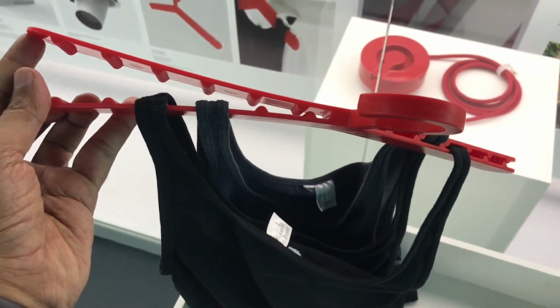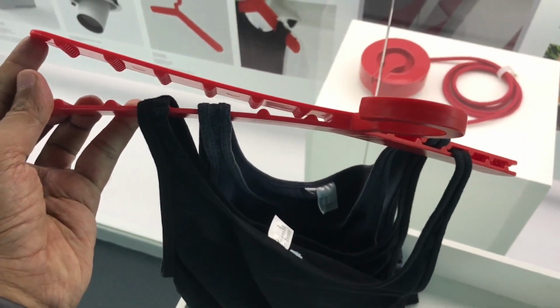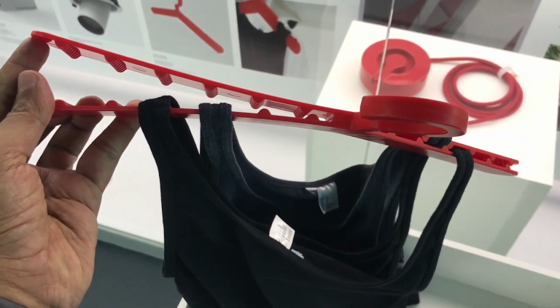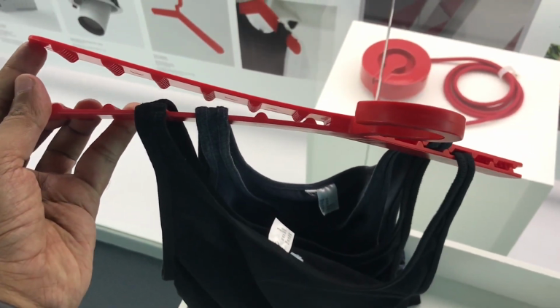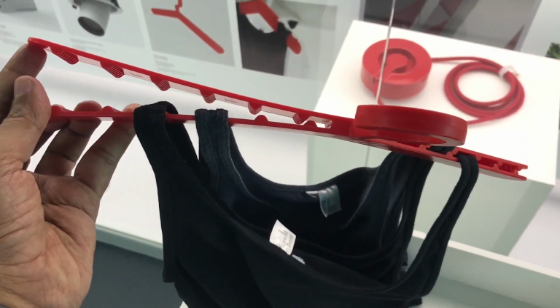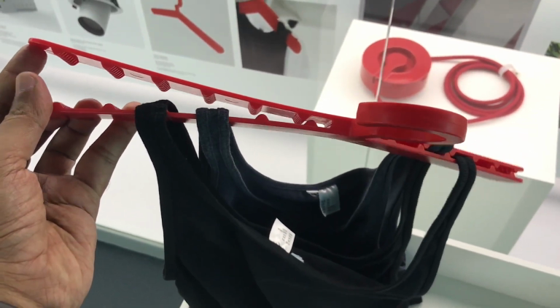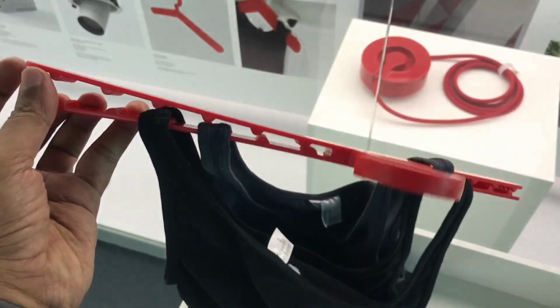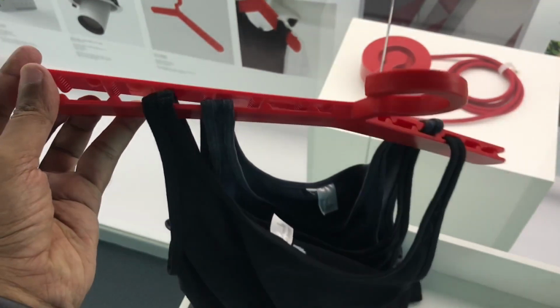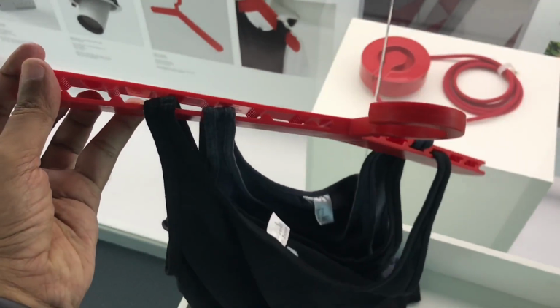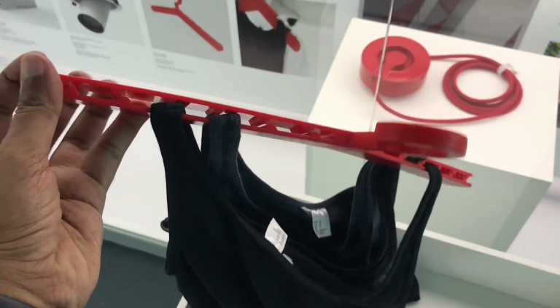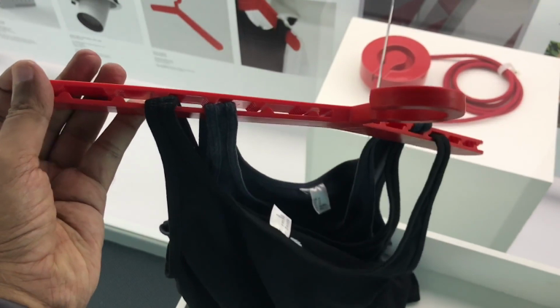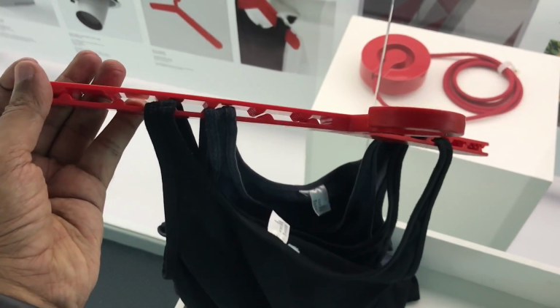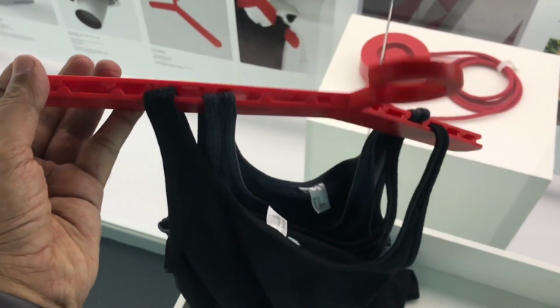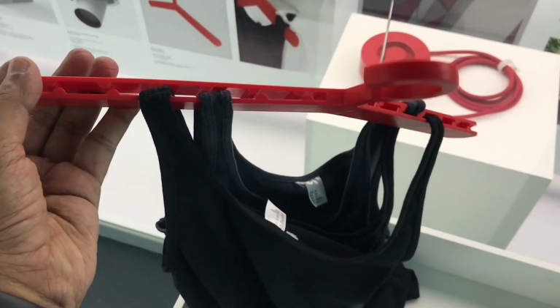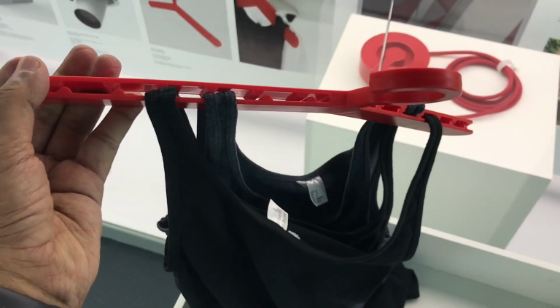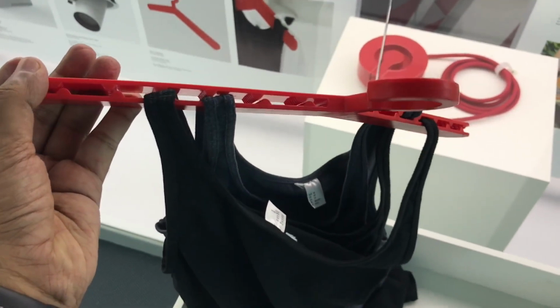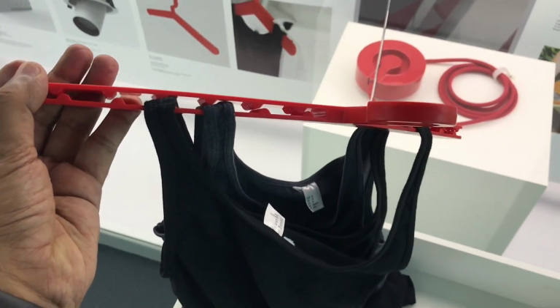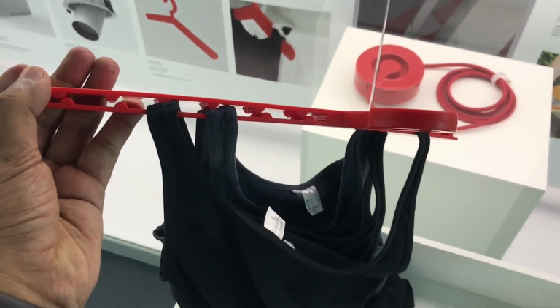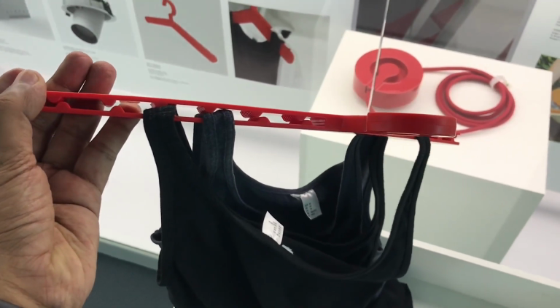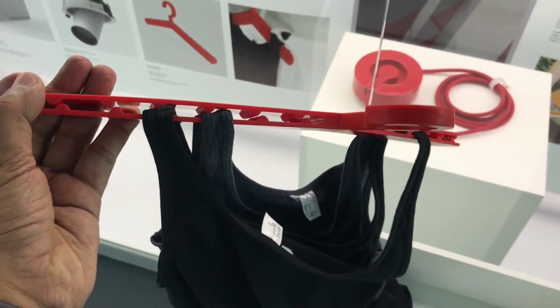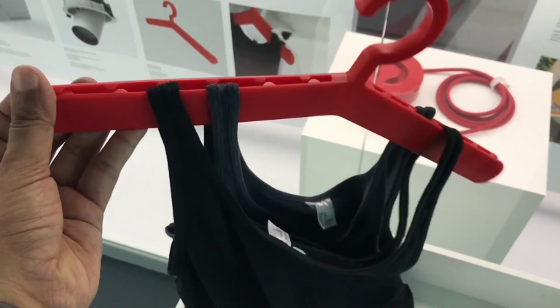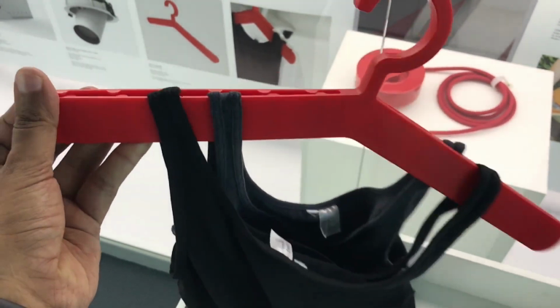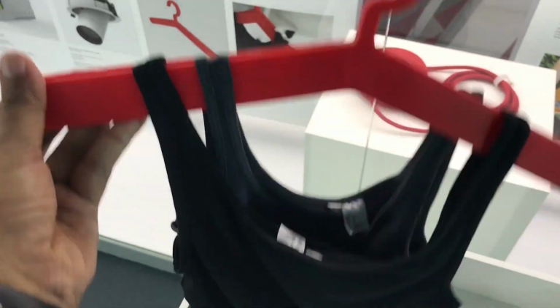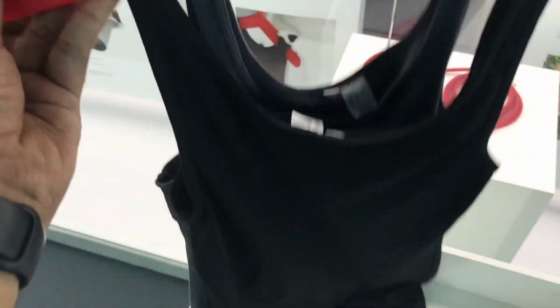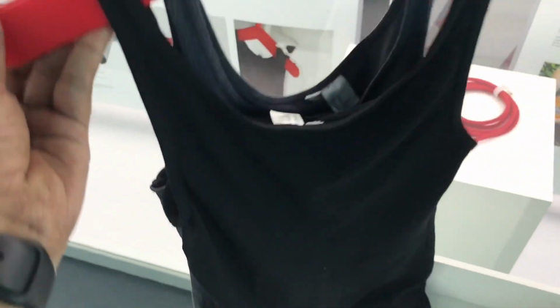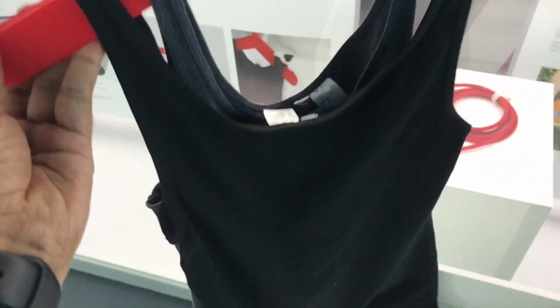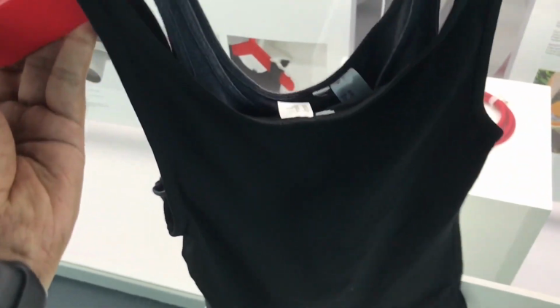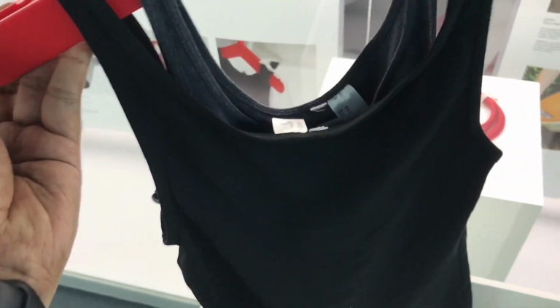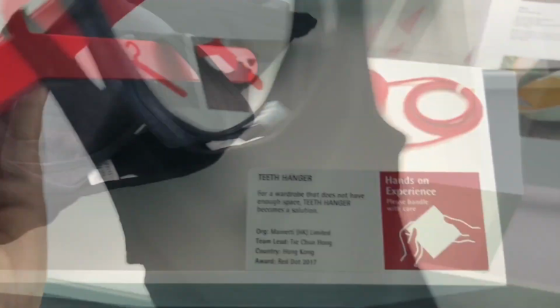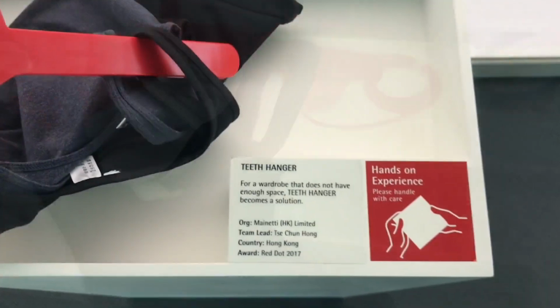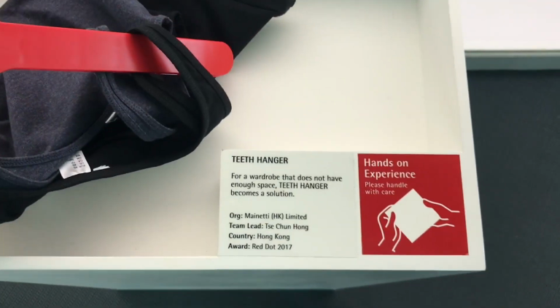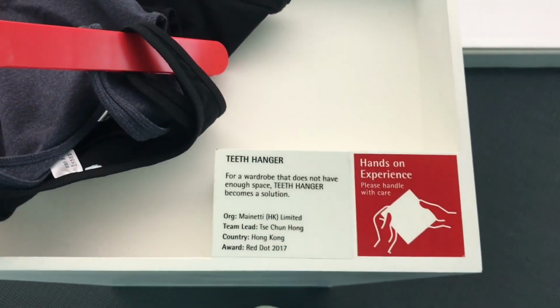If all the products were available to touch and experience like this, I think that would have been even cooler.